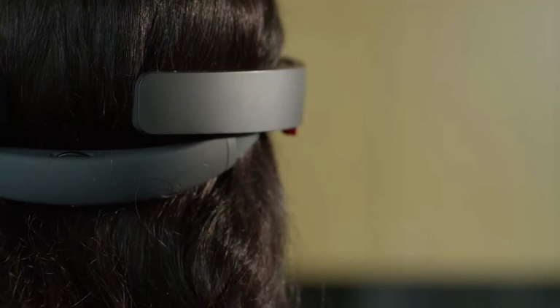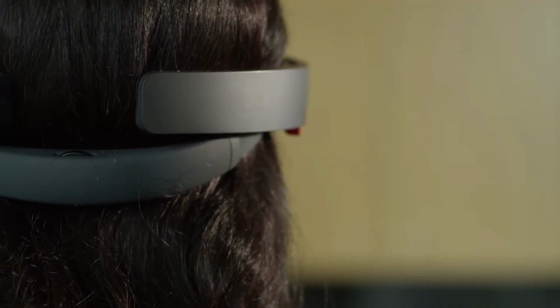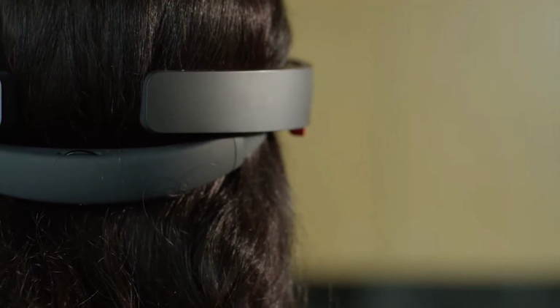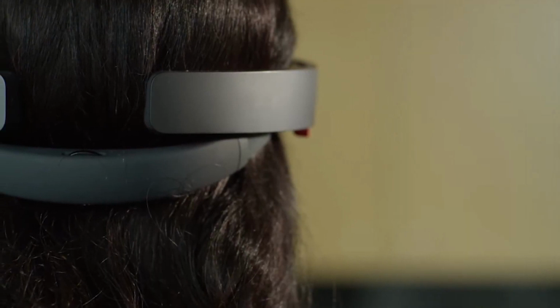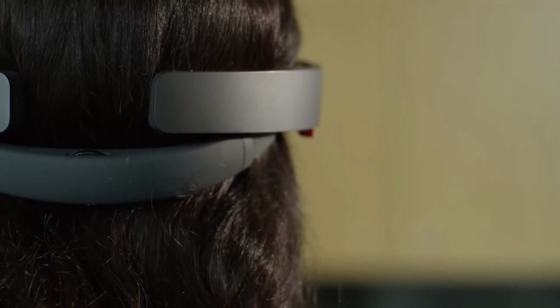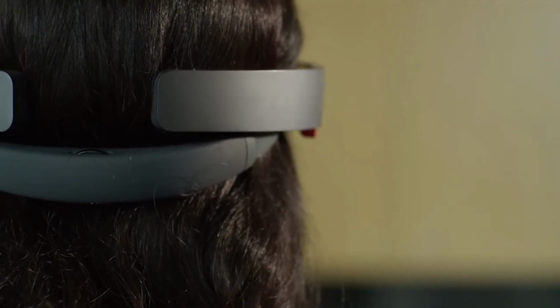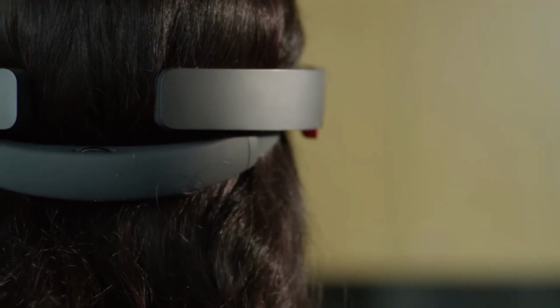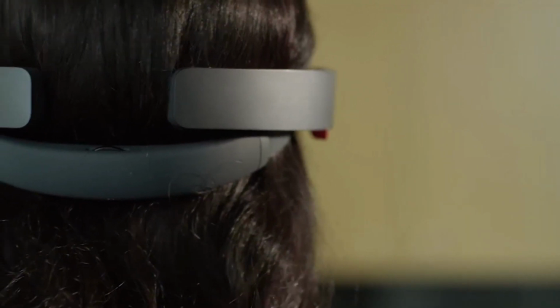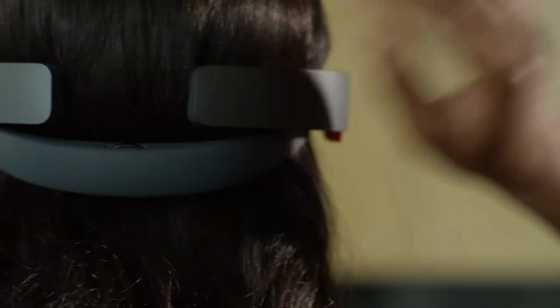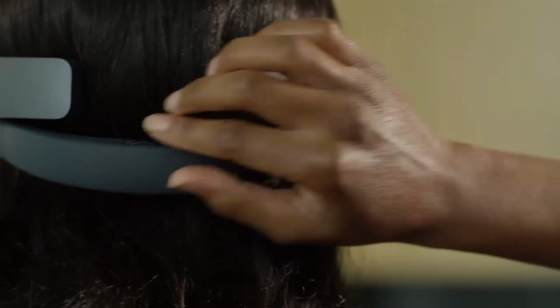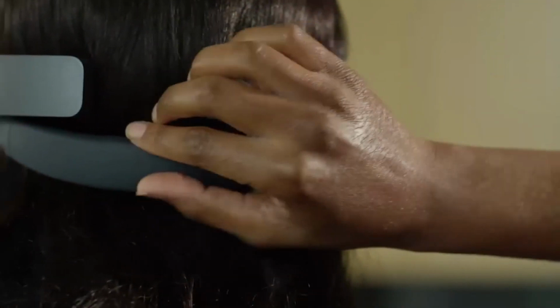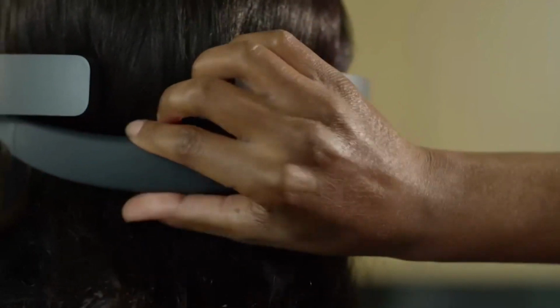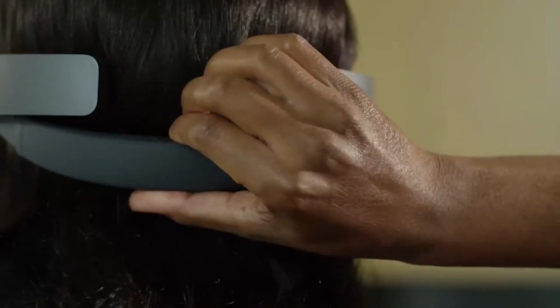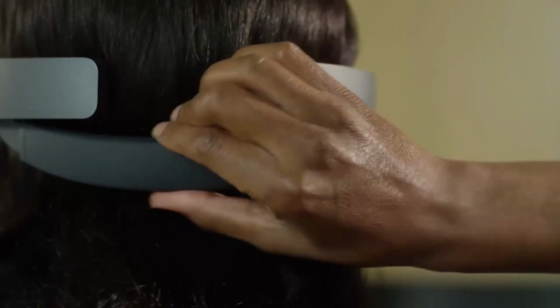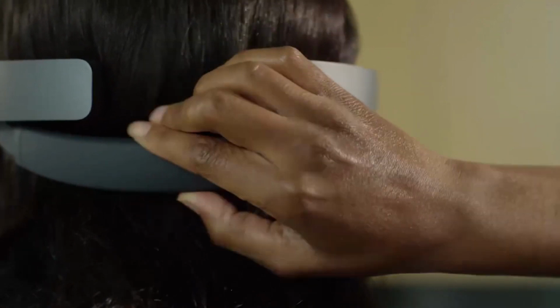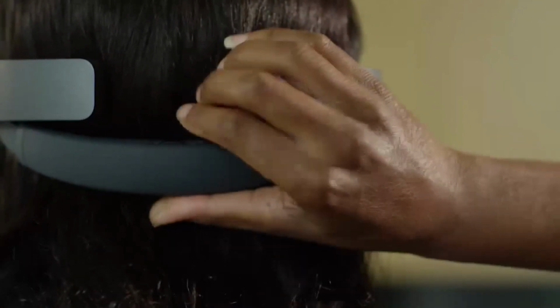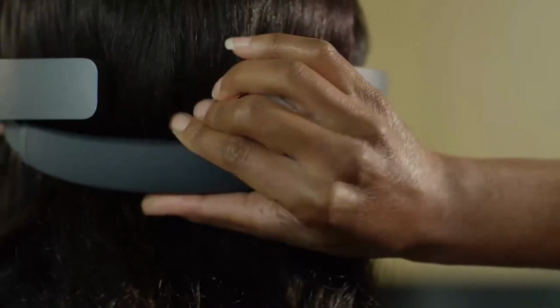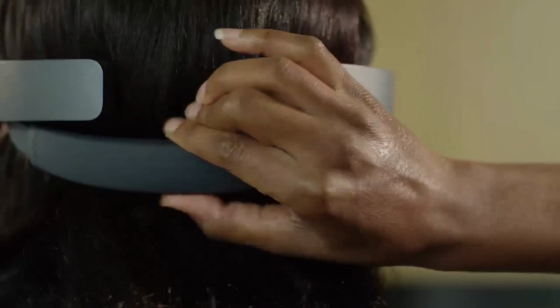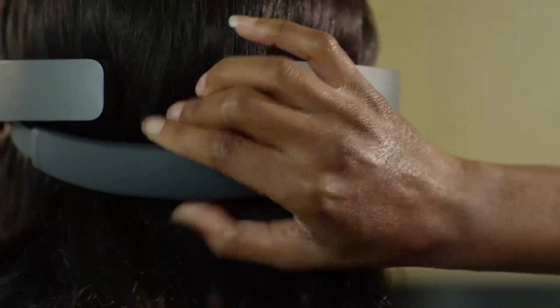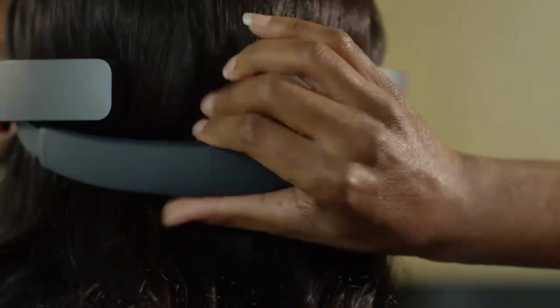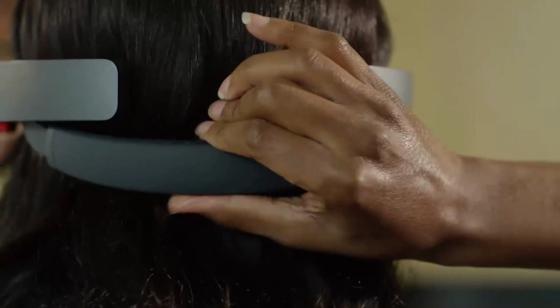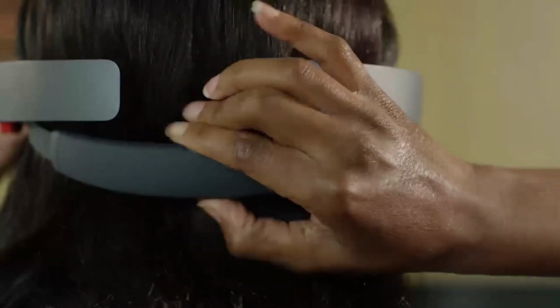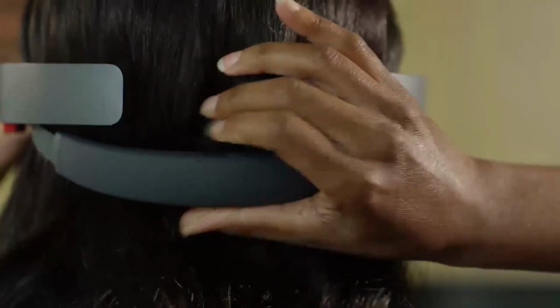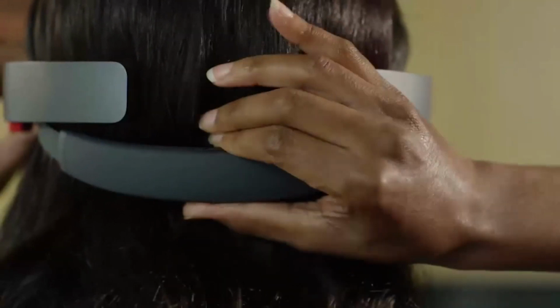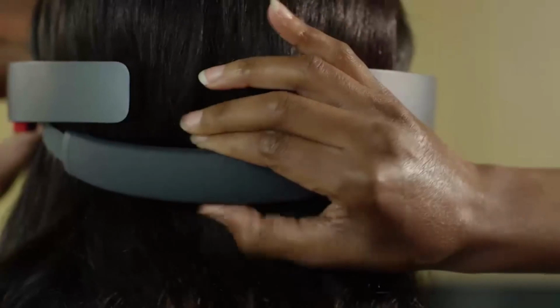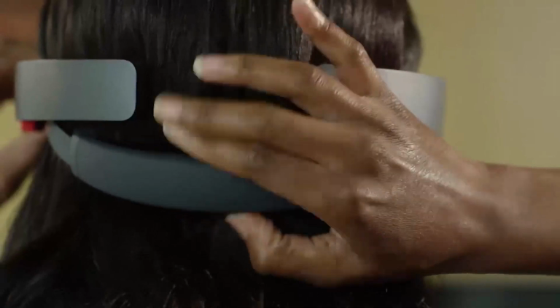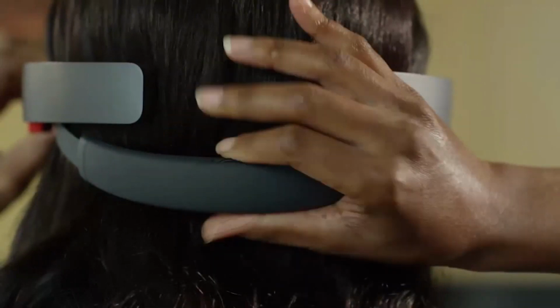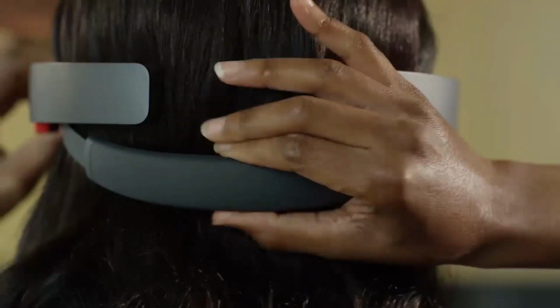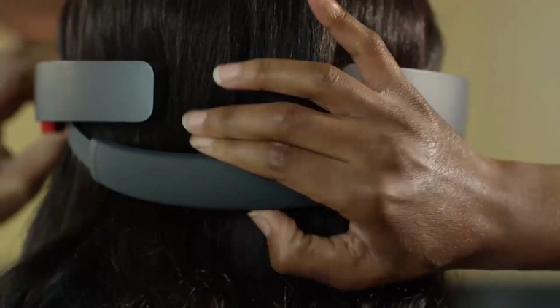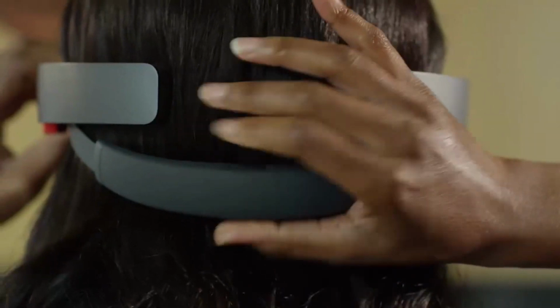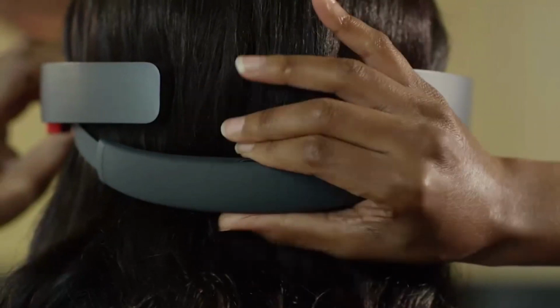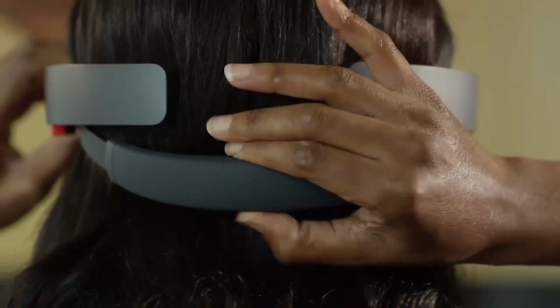To take off your HoloLens, loosen the adjustment wheel, then lift the device up by its arms.